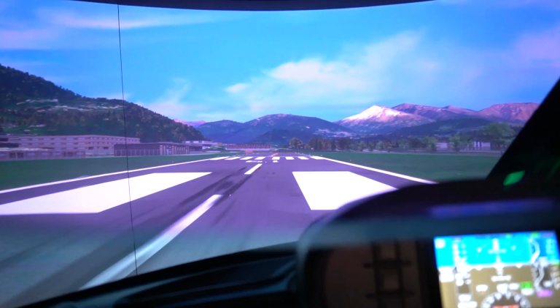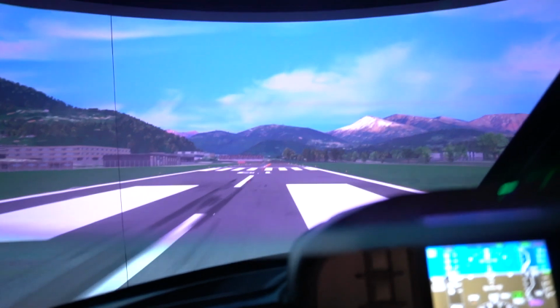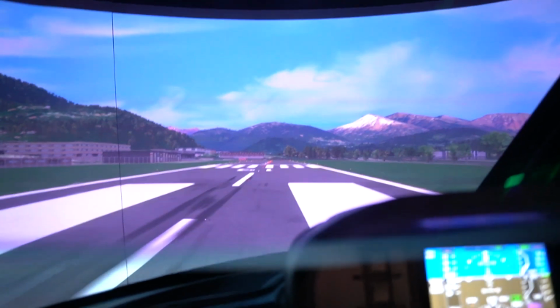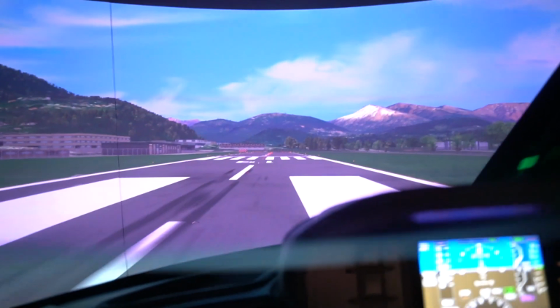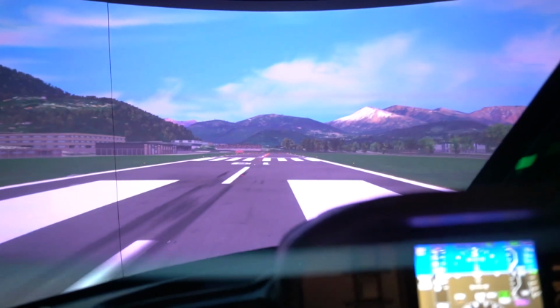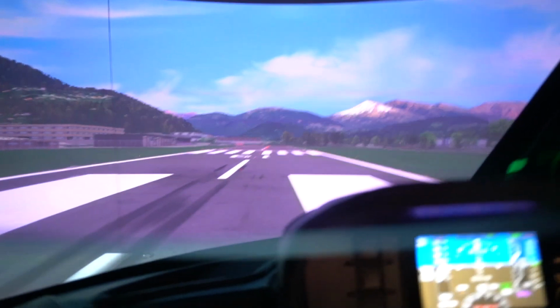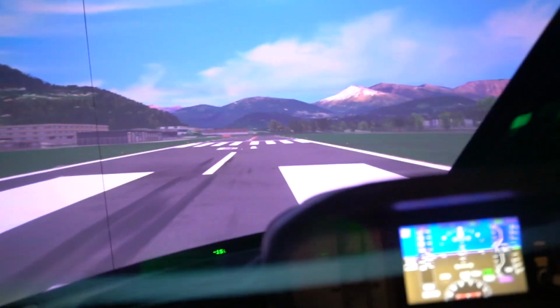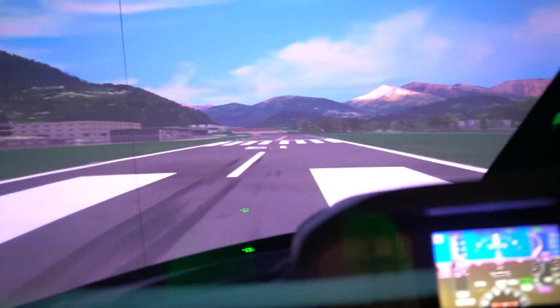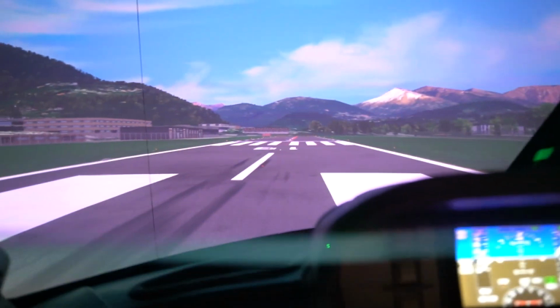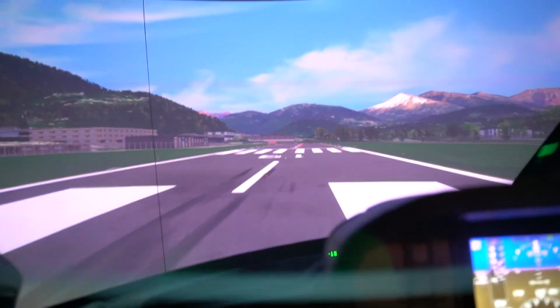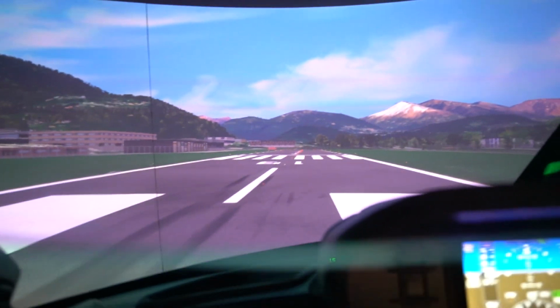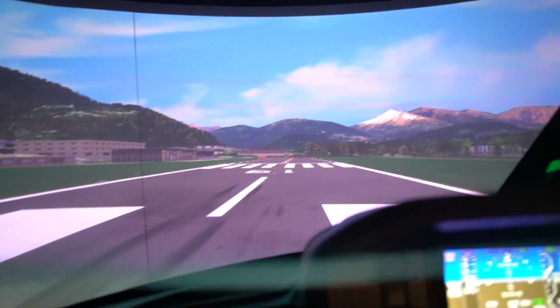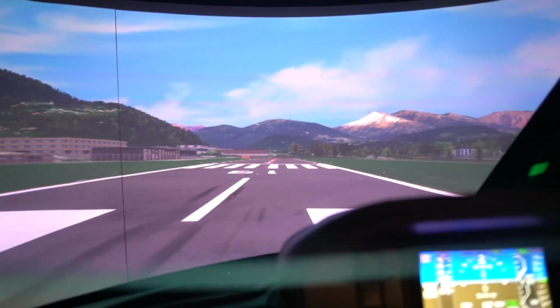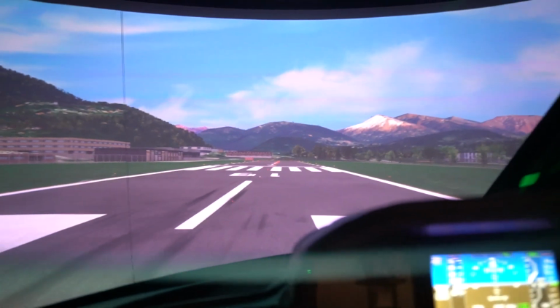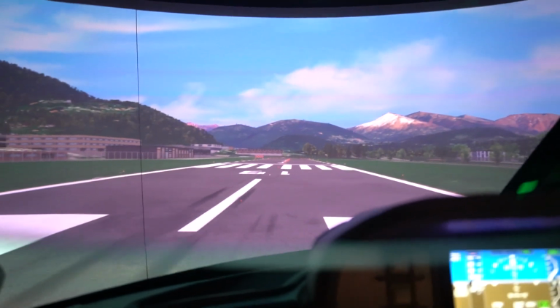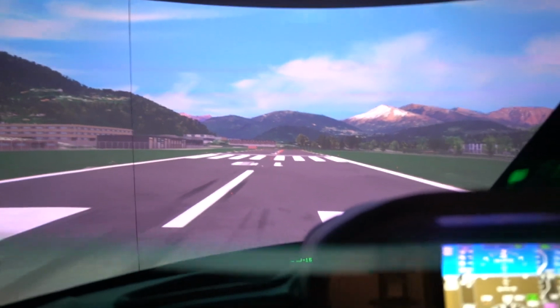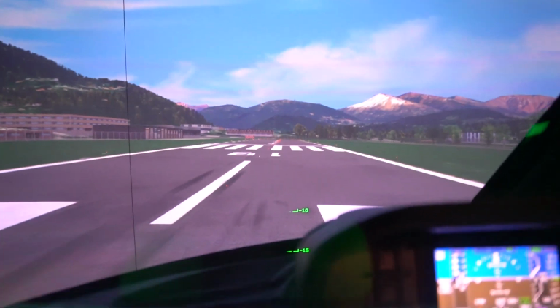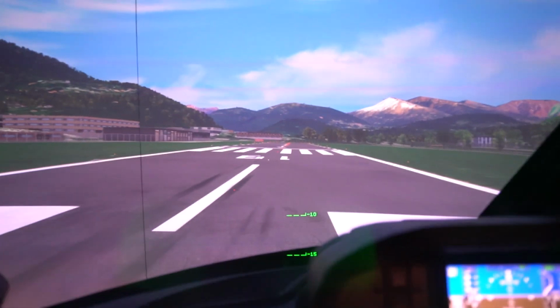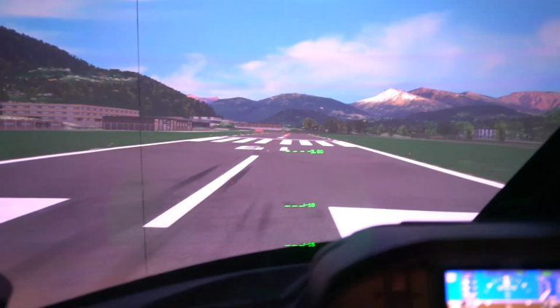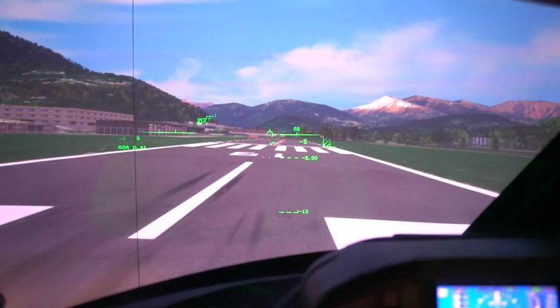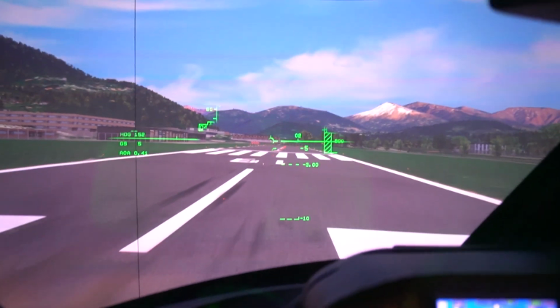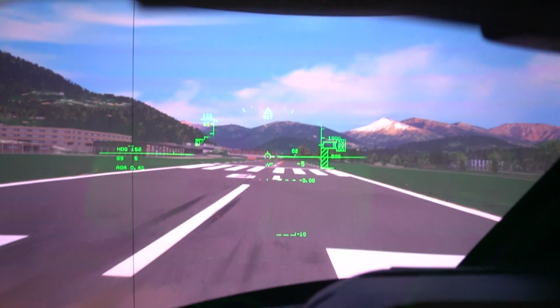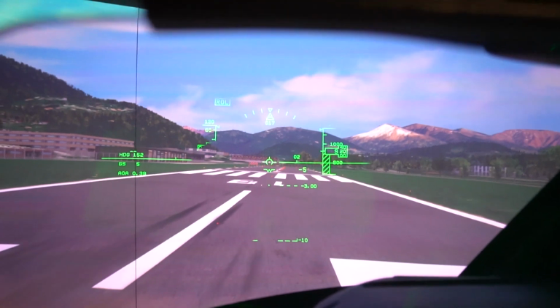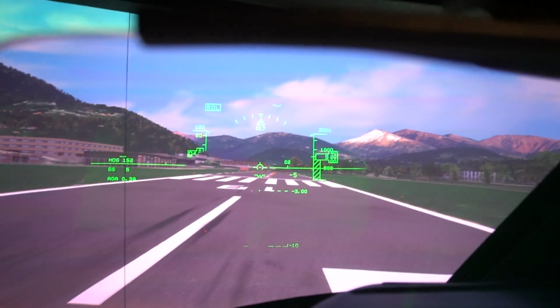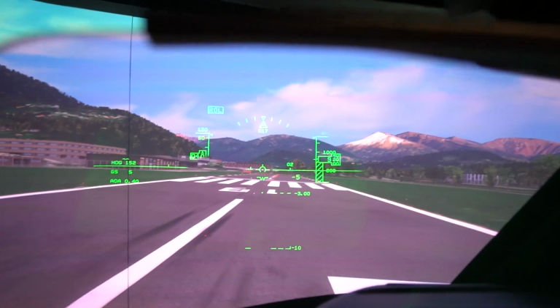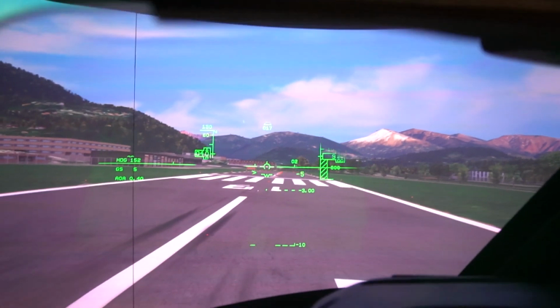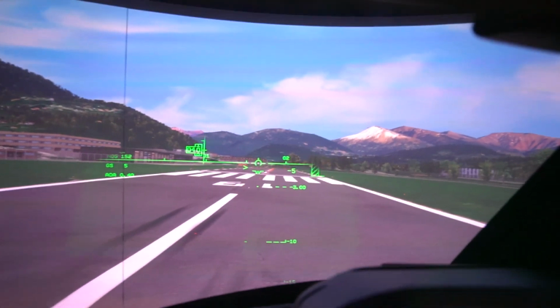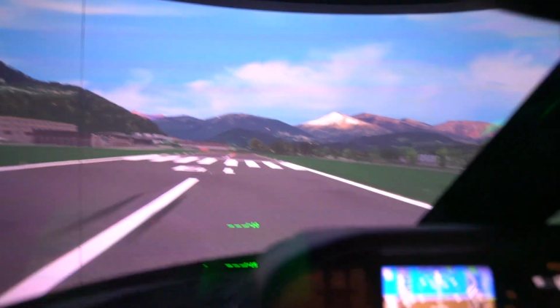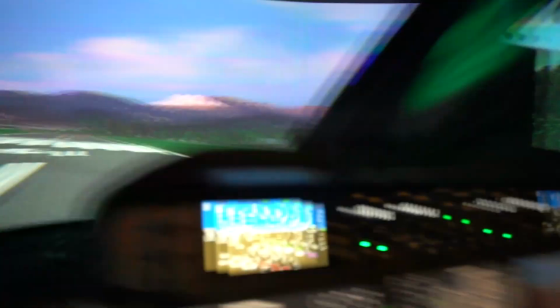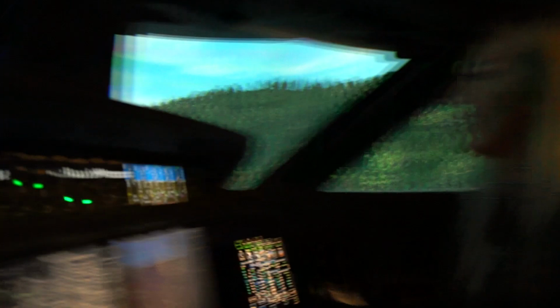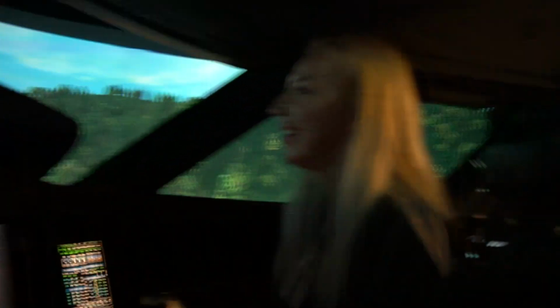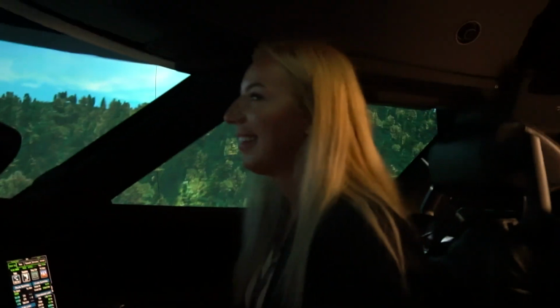That's a really short runway. It is — yeah, the end comes up quickly. You did good.